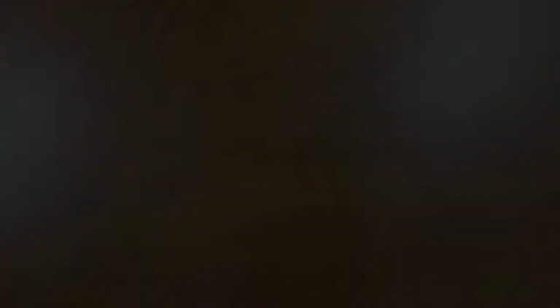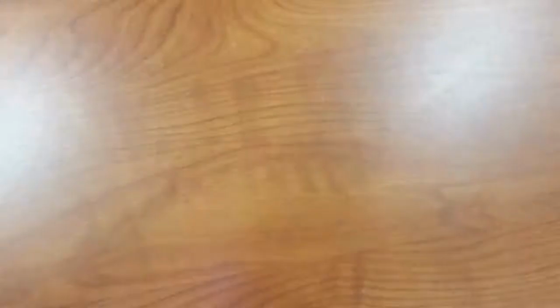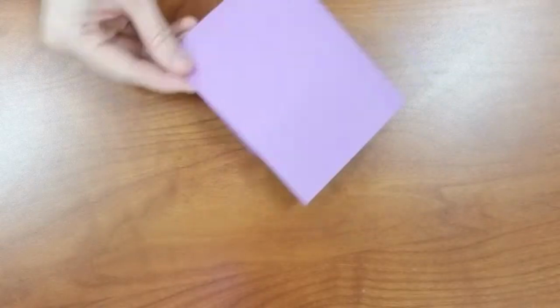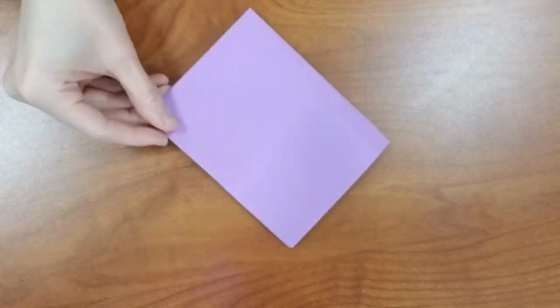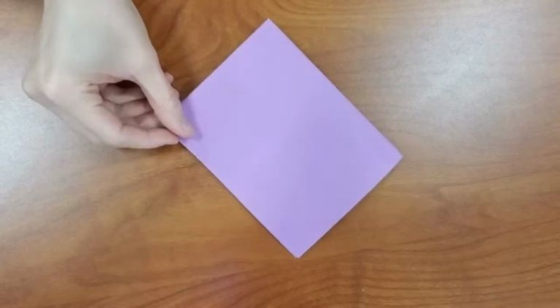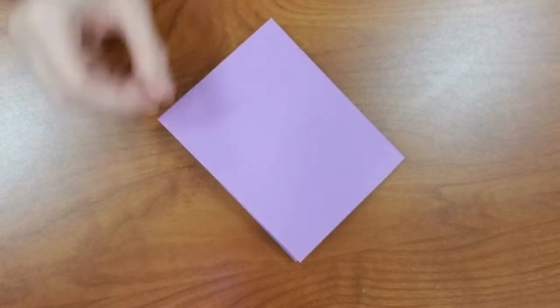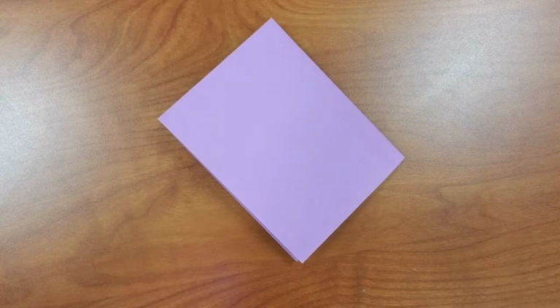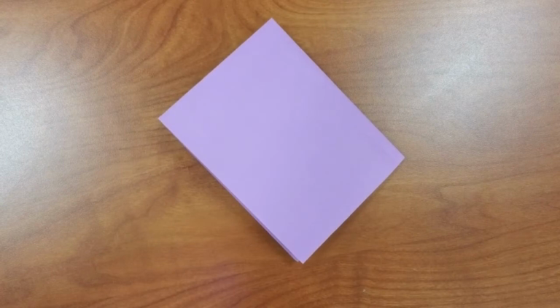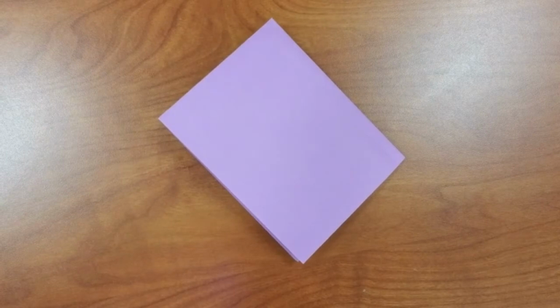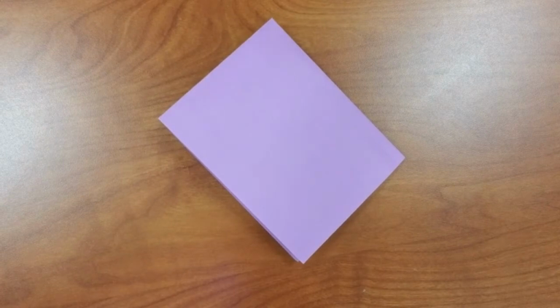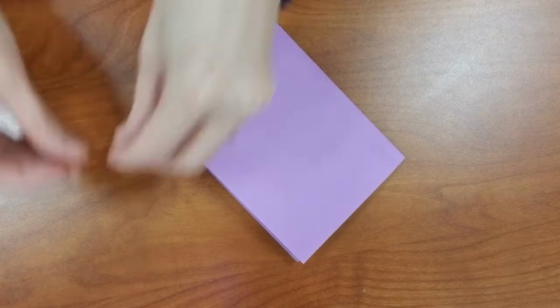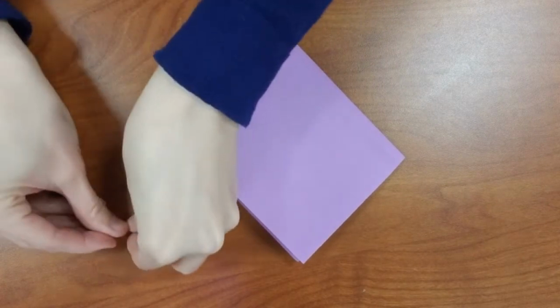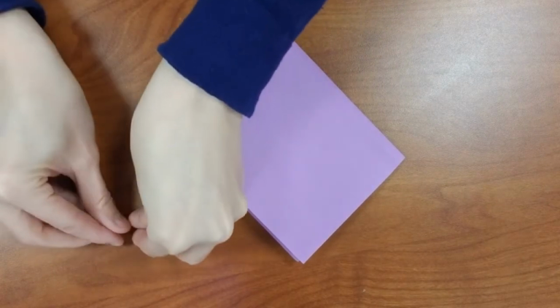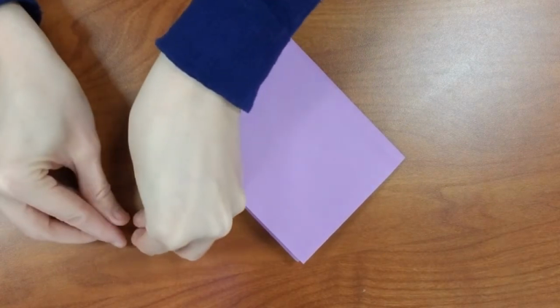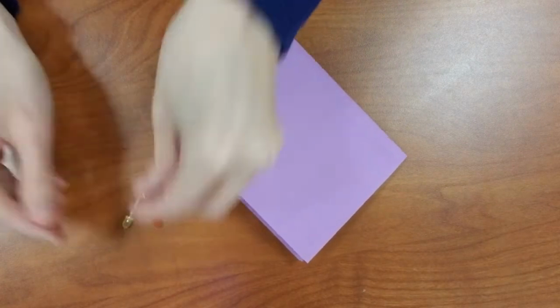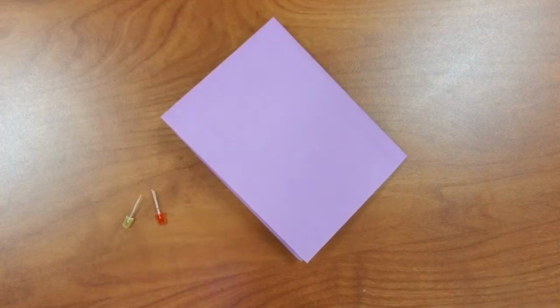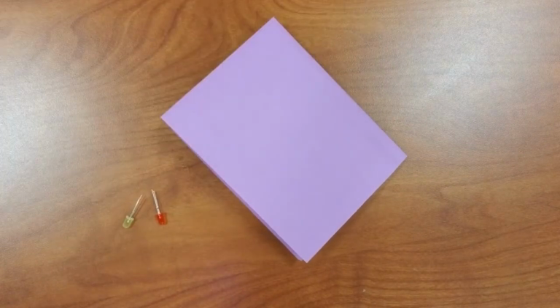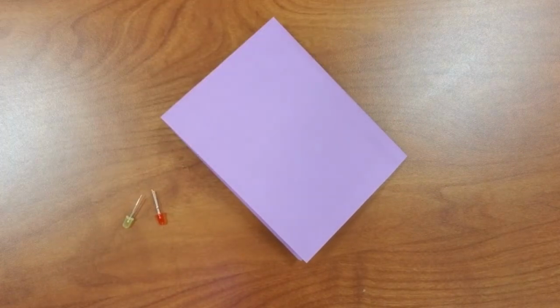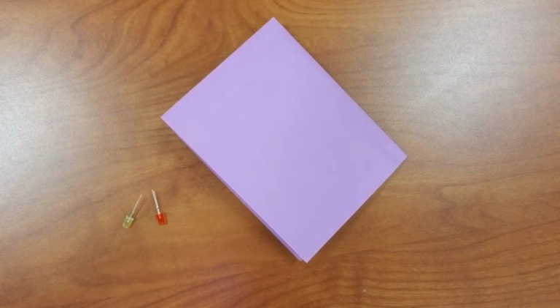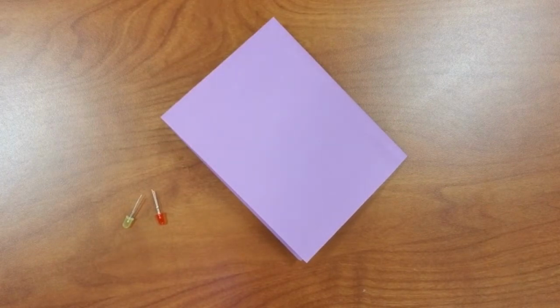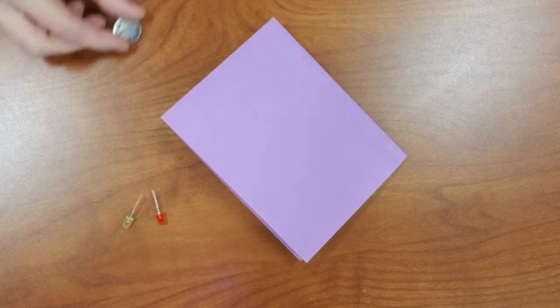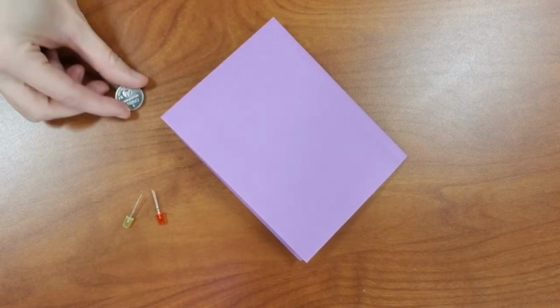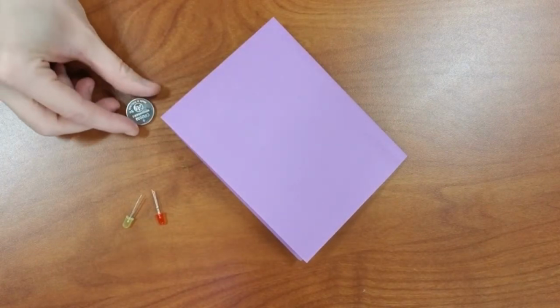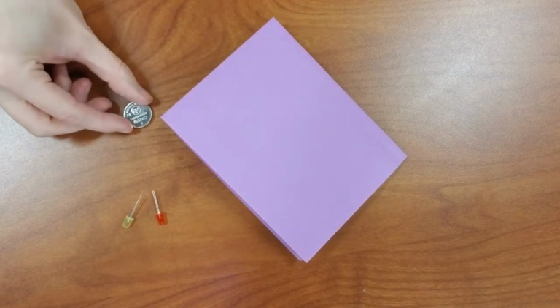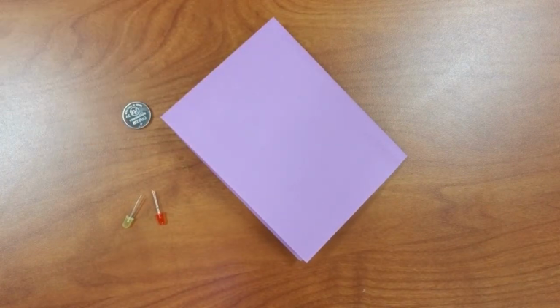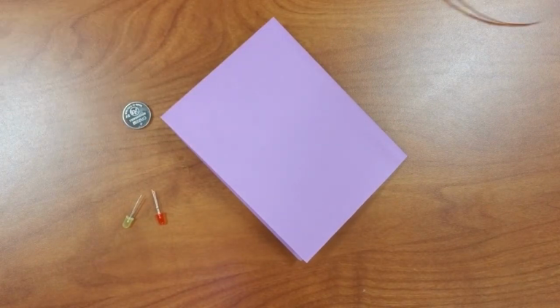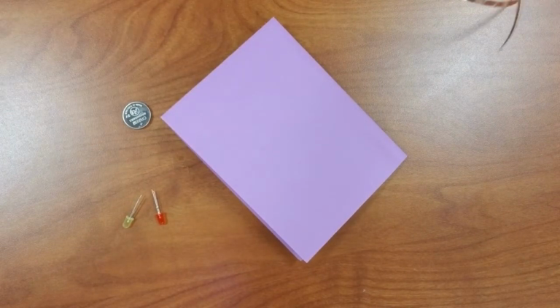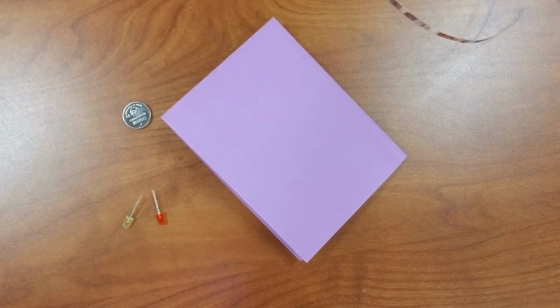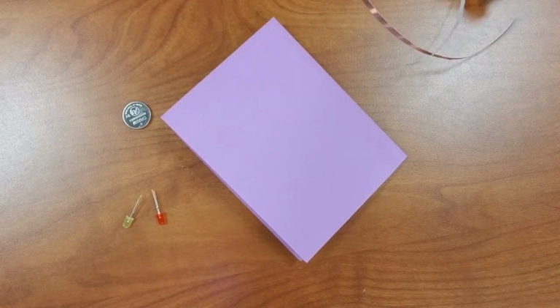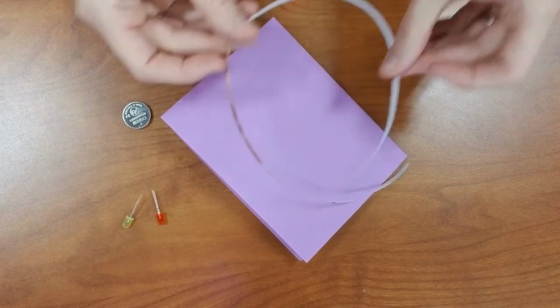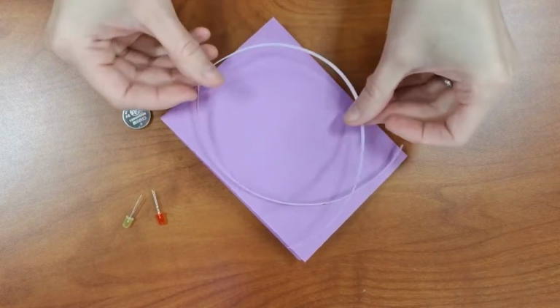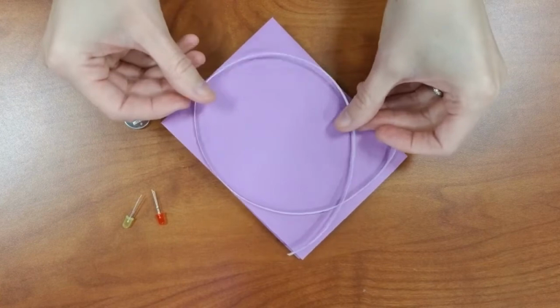This month, you will learn how to construct a simple circuit using copper tape, a battery, and an LED light.